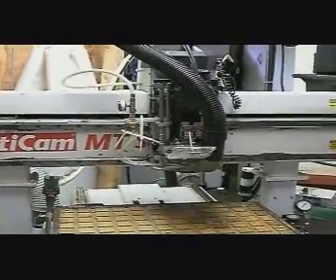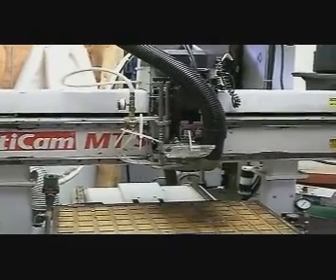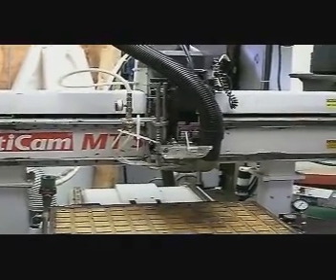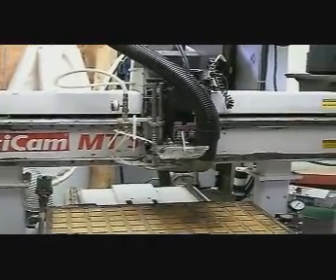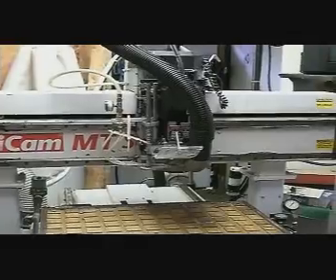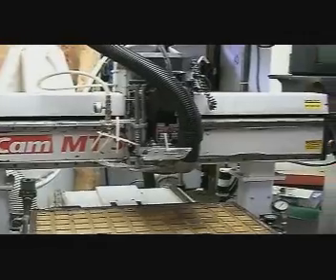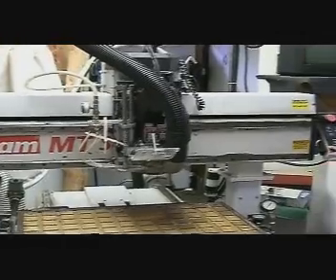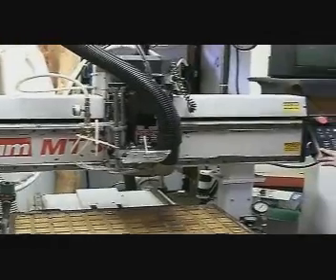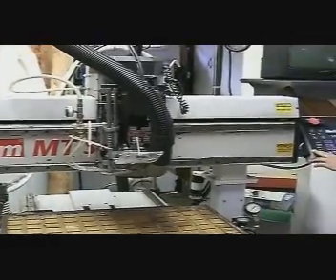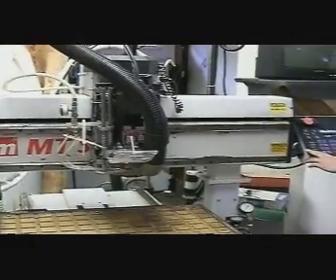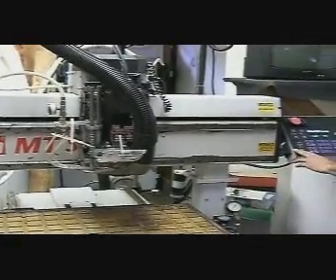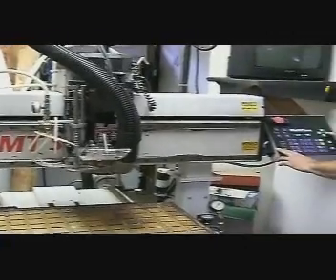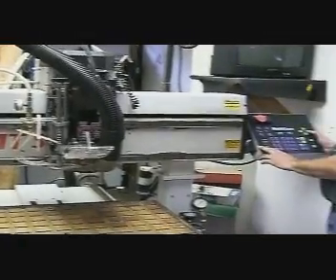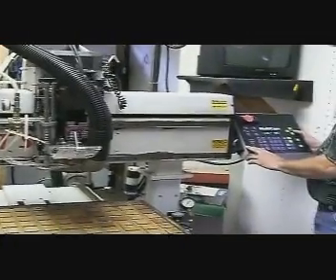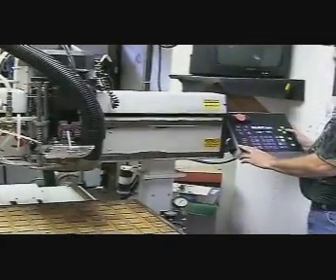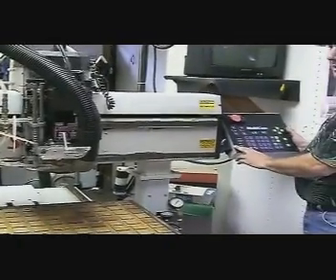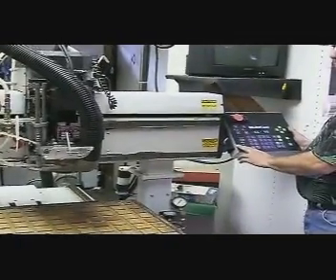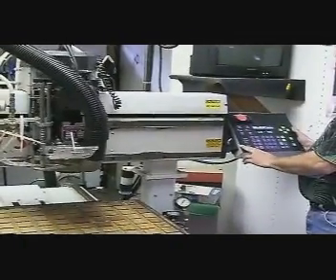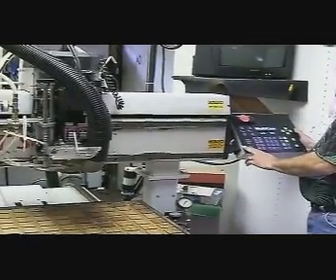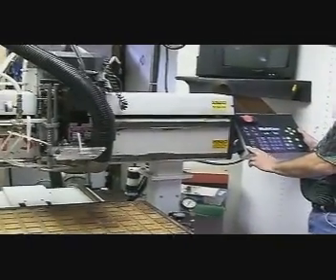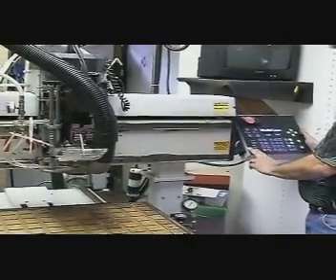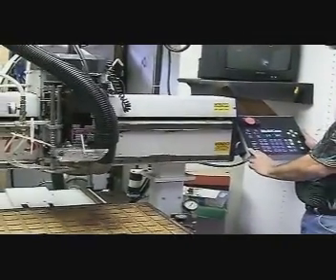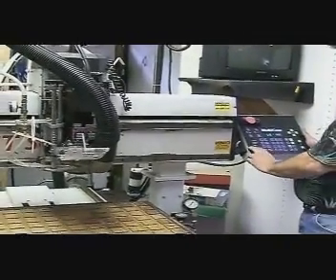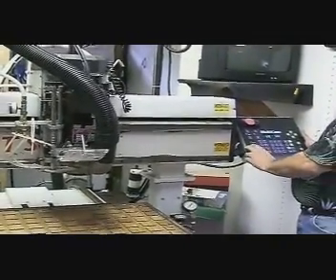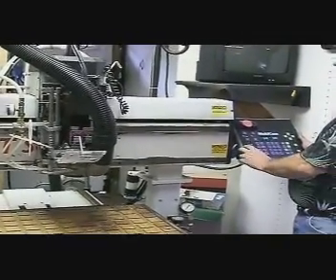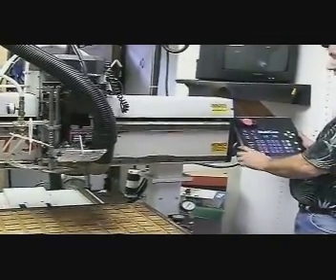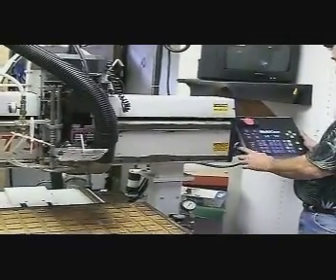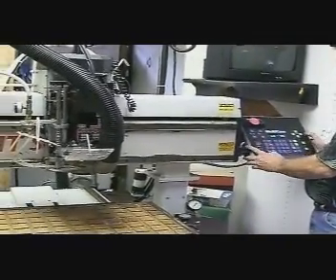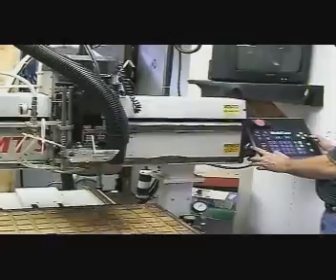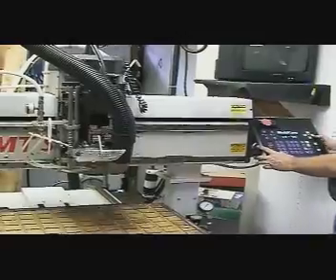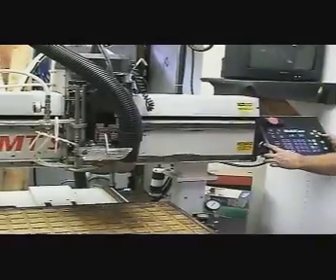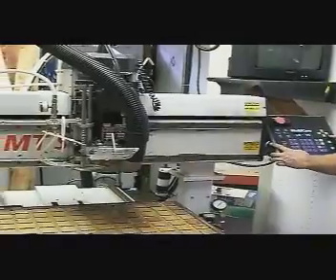Next, we're going to demonstrate the x-axis movement of the spindle. Next, we're going to demonstrate the z-axis movement of the head, the cutting hand.